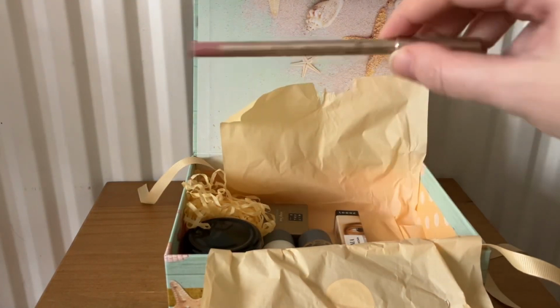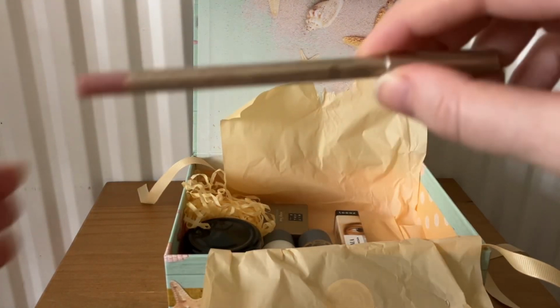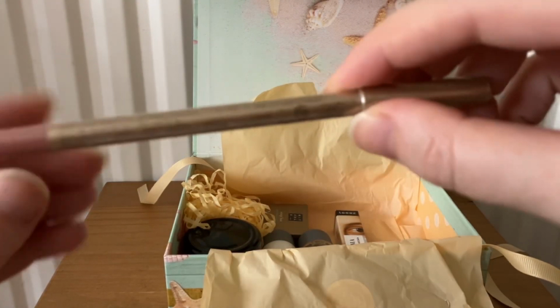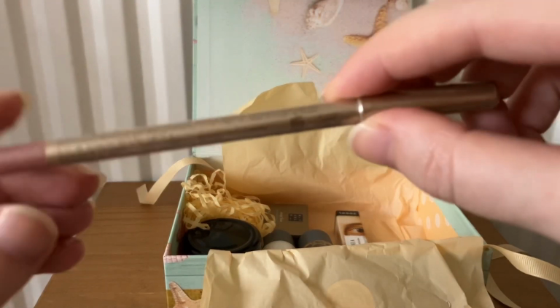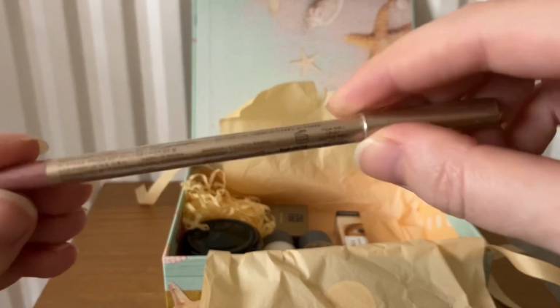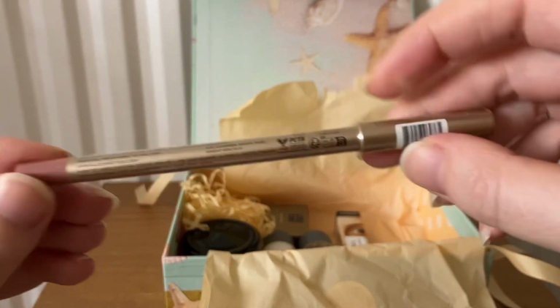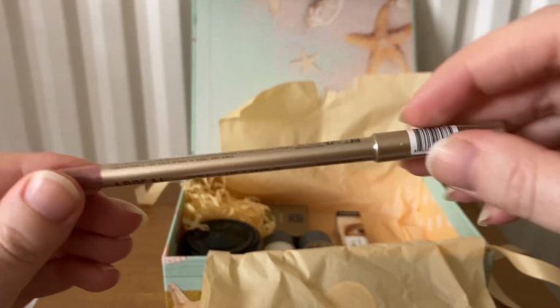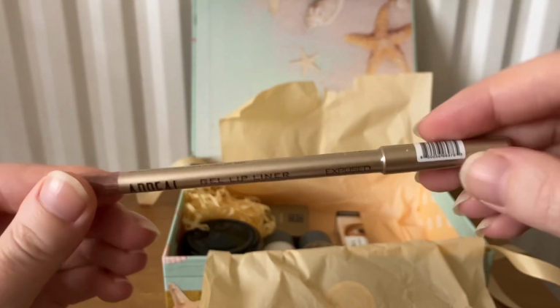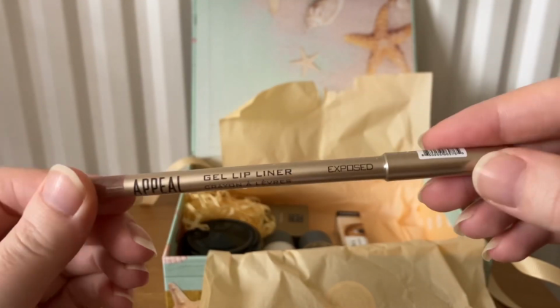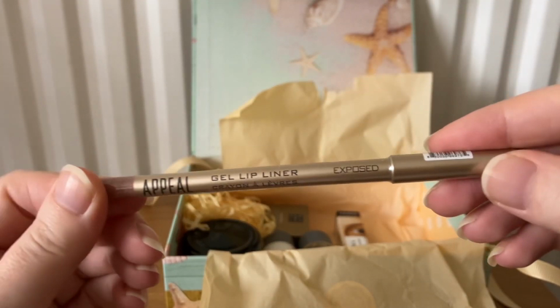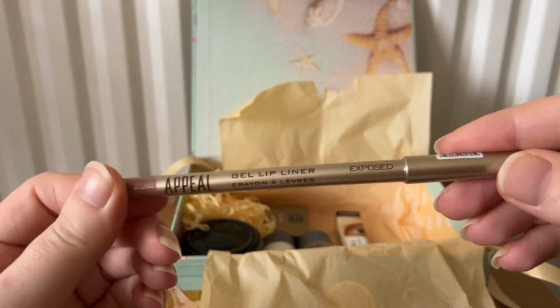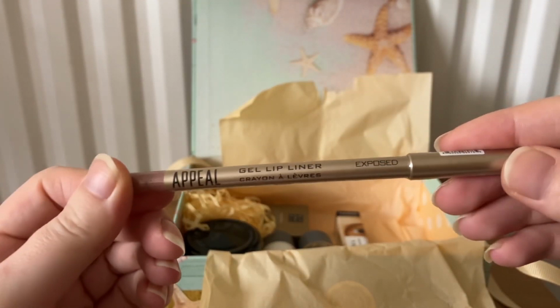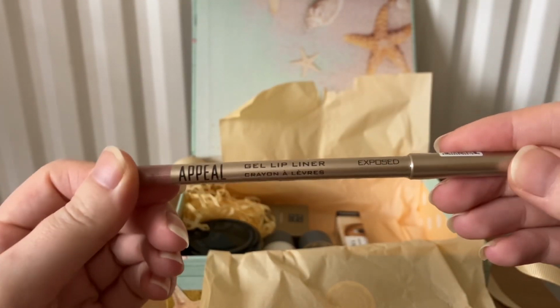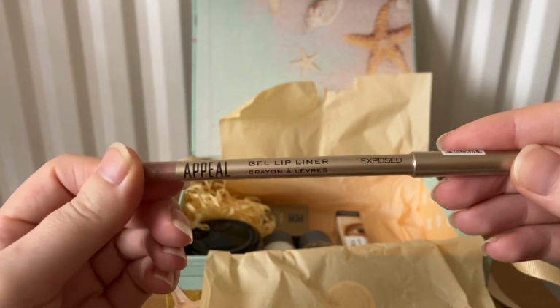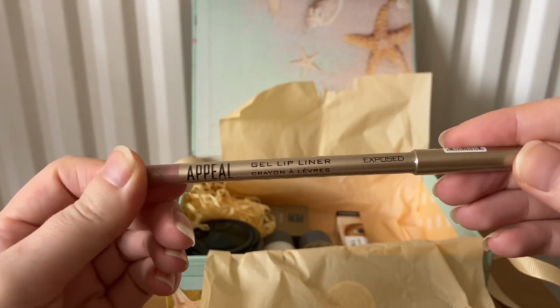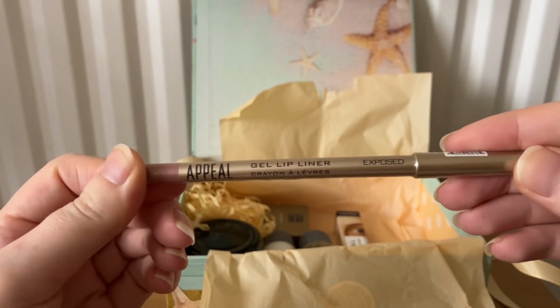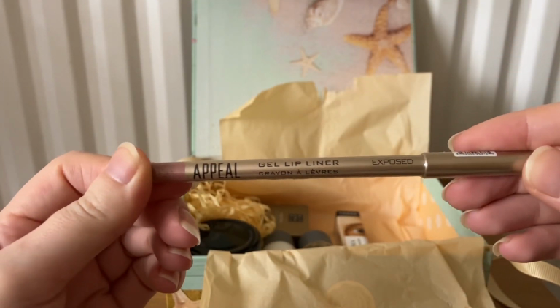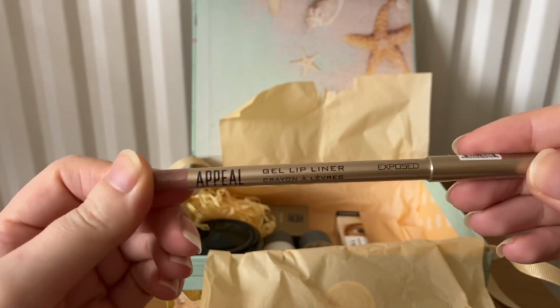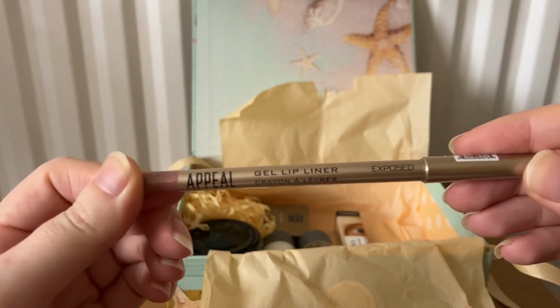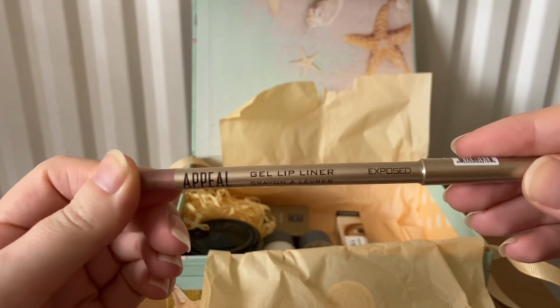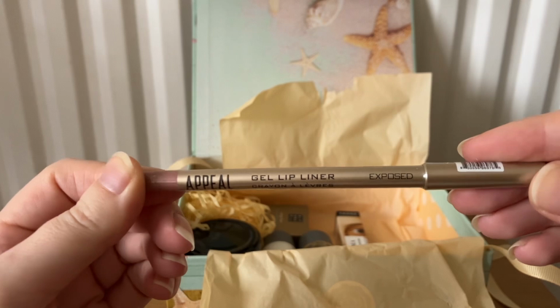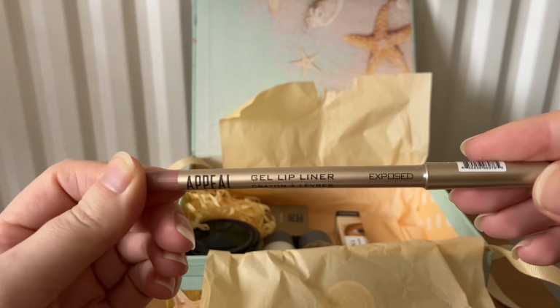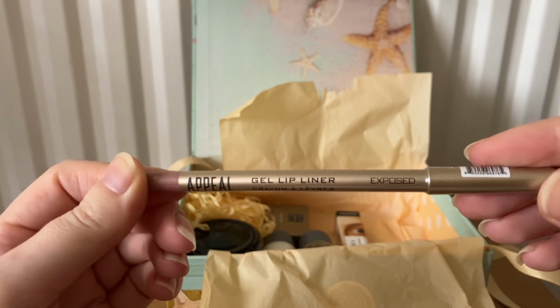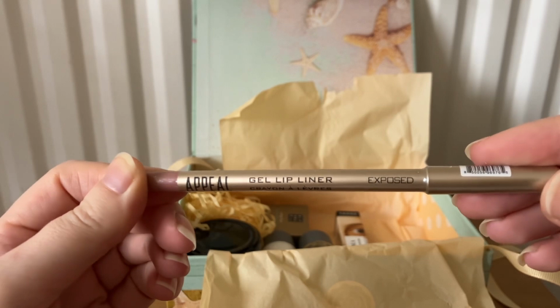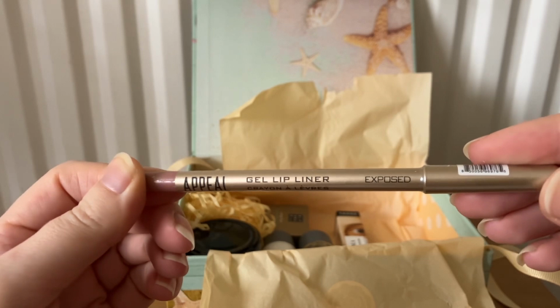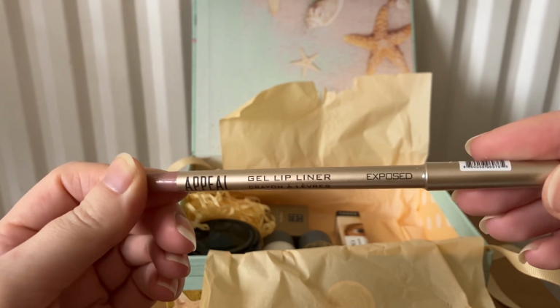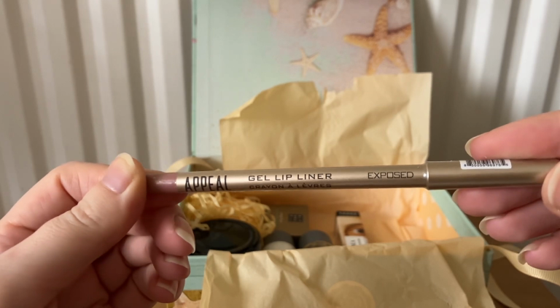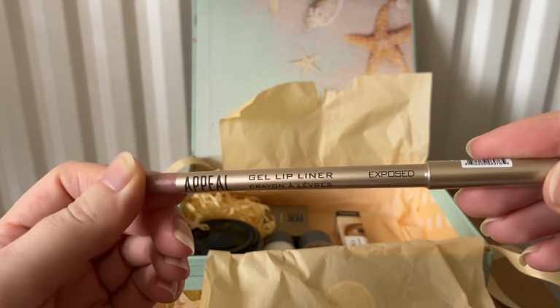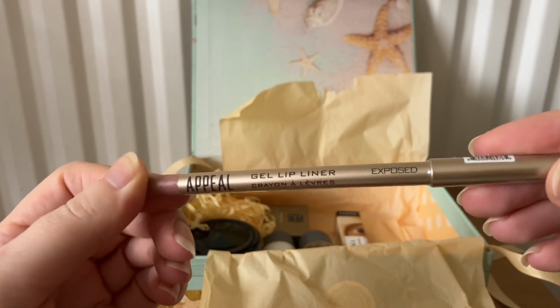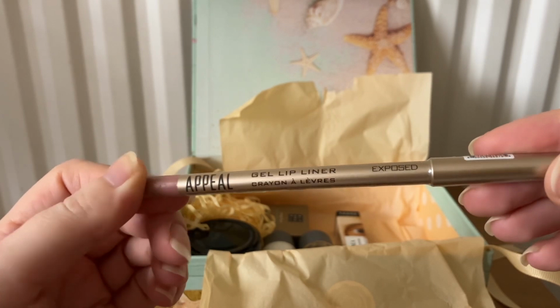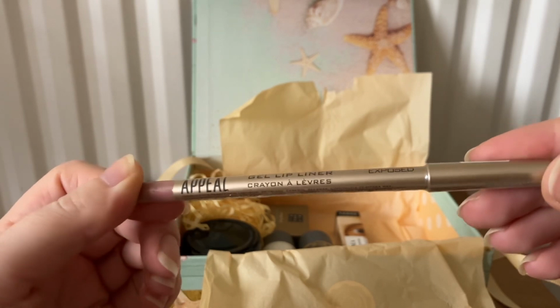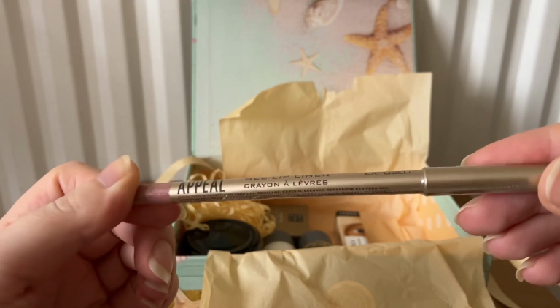The next item this month is from Appeal — this is a gel lip liner.